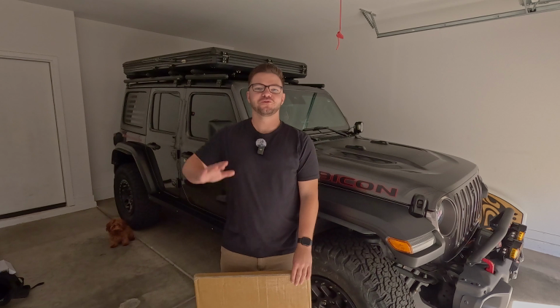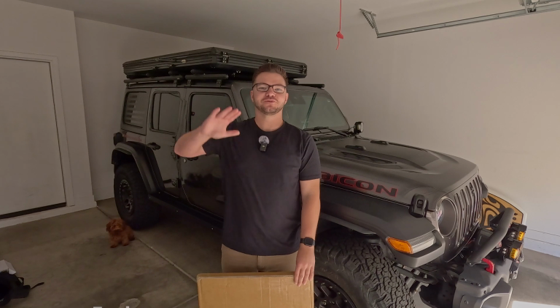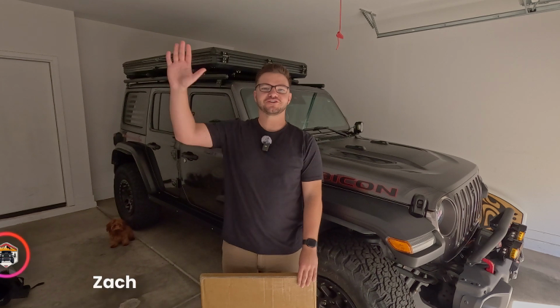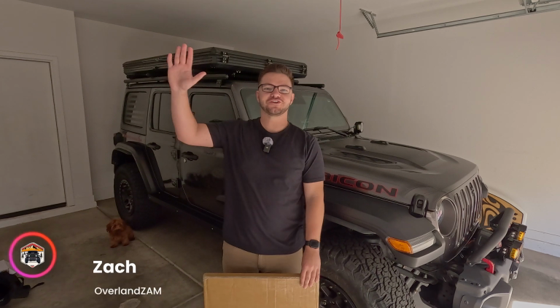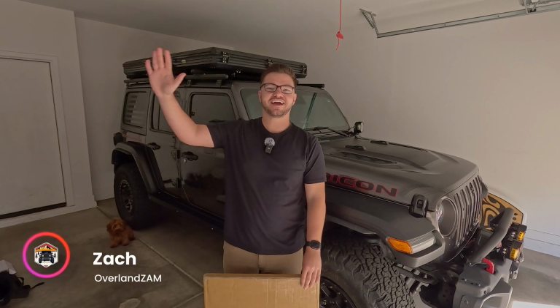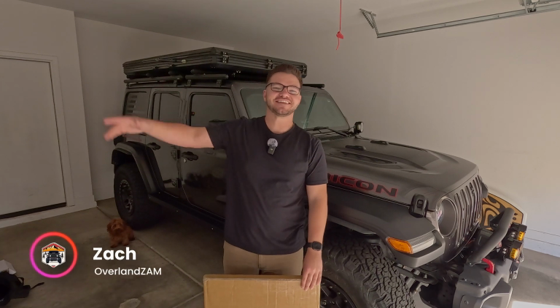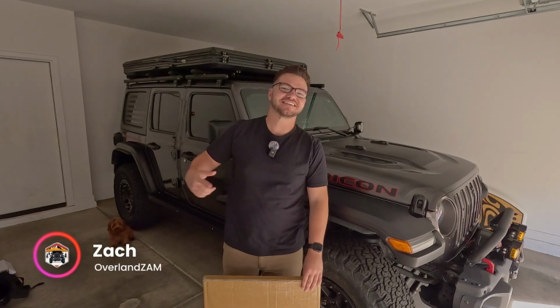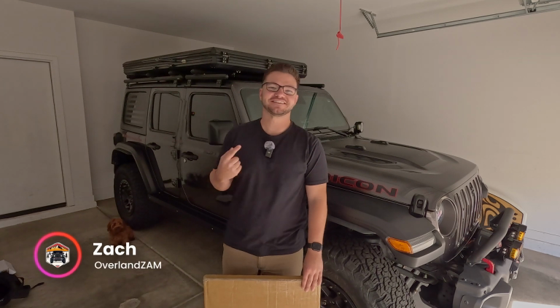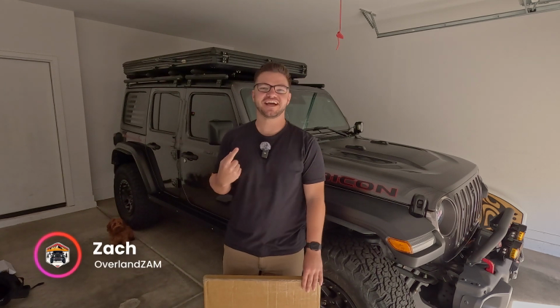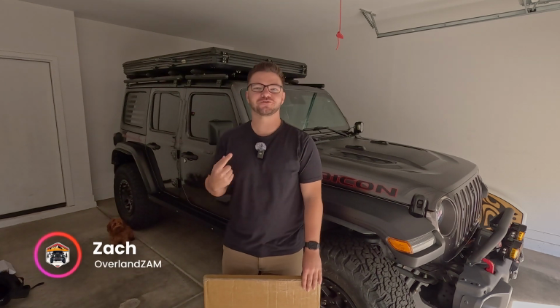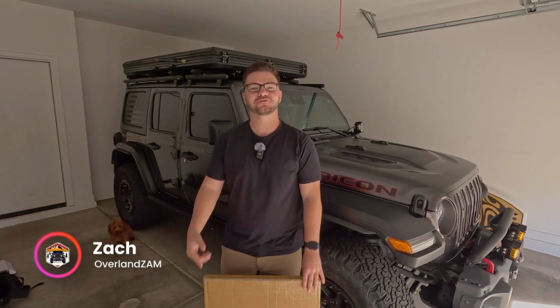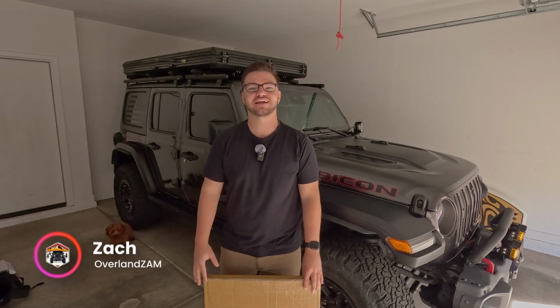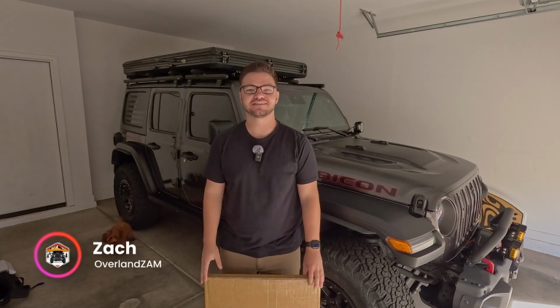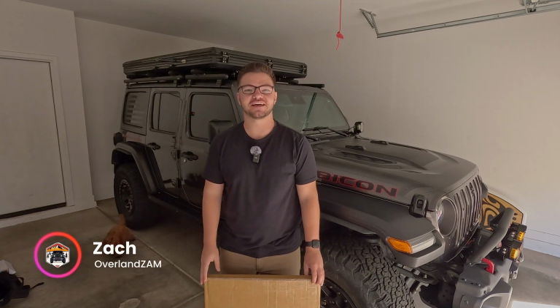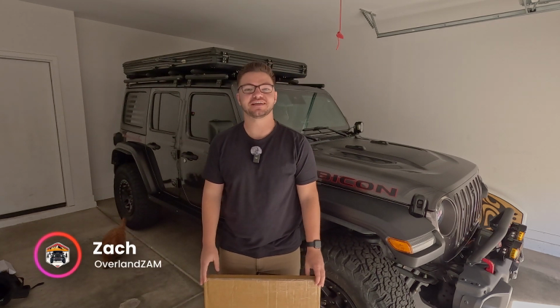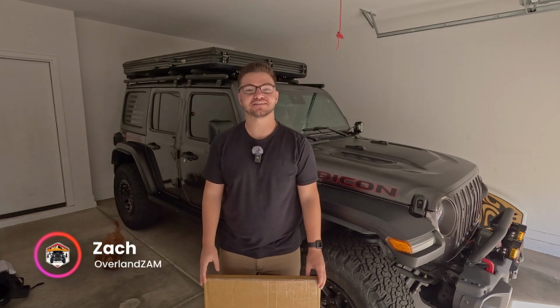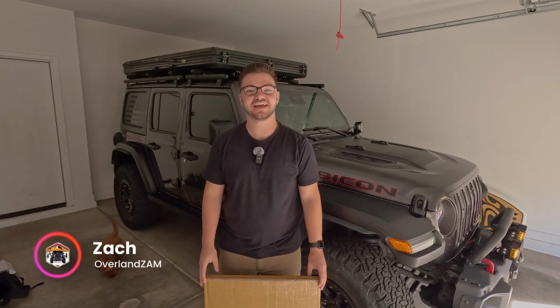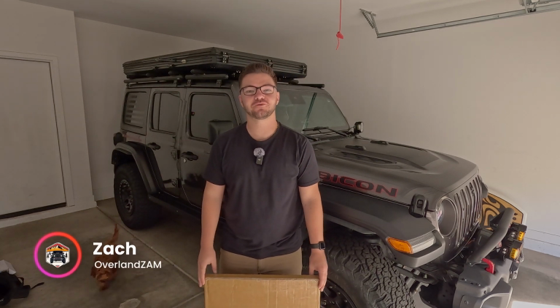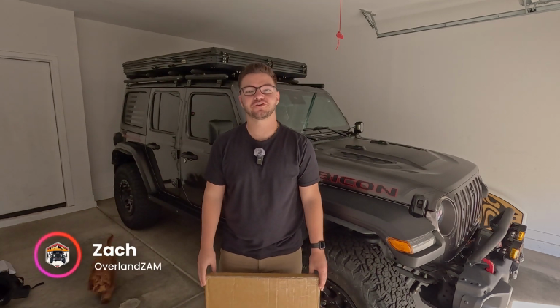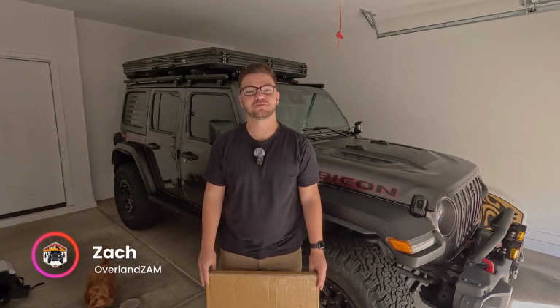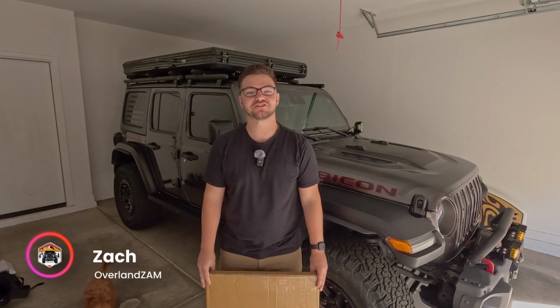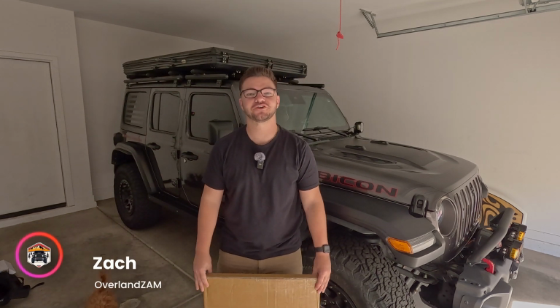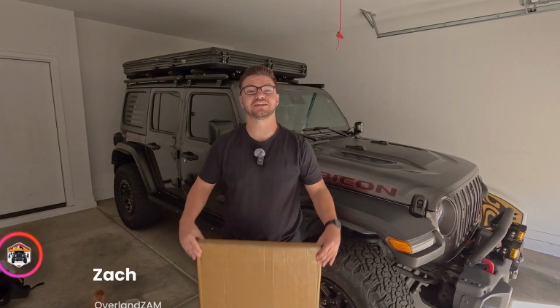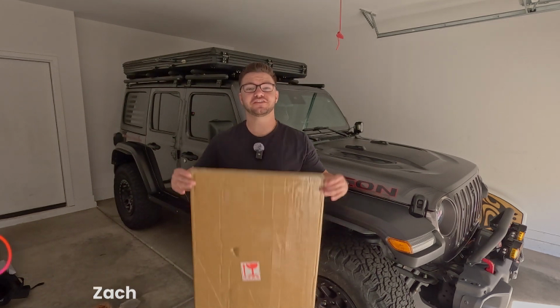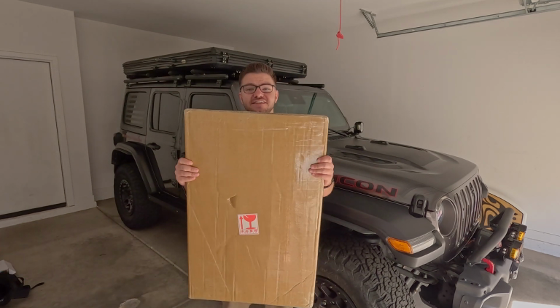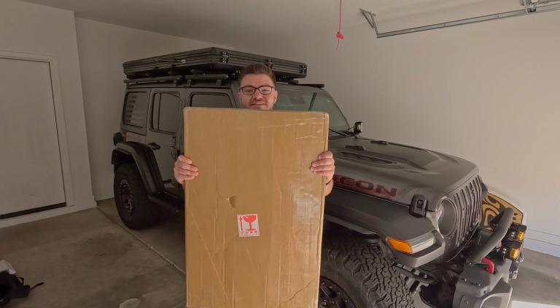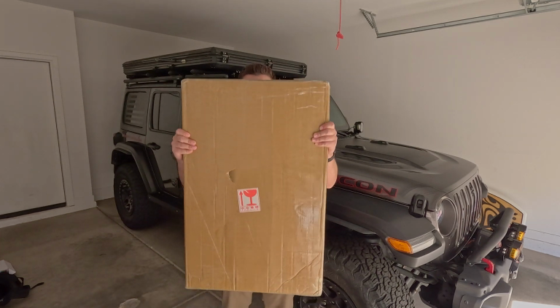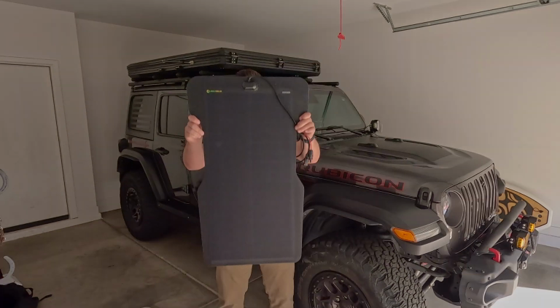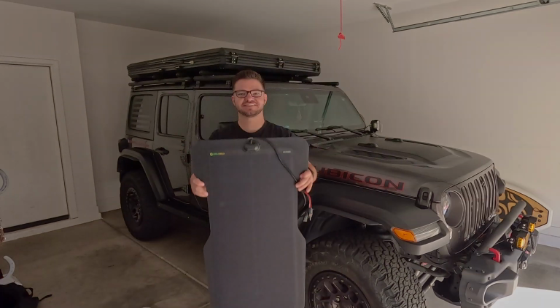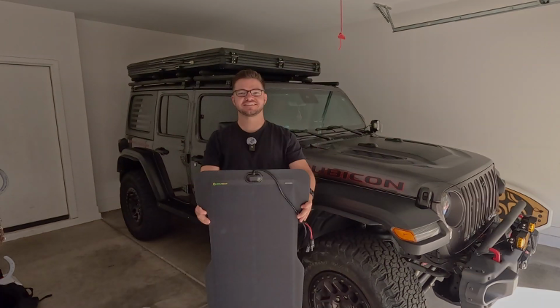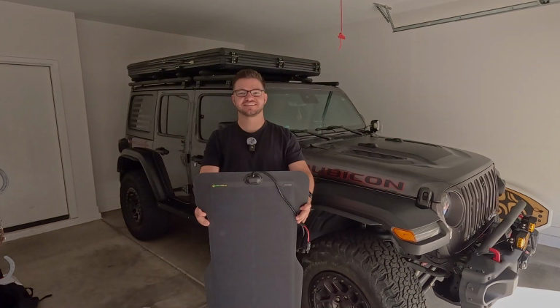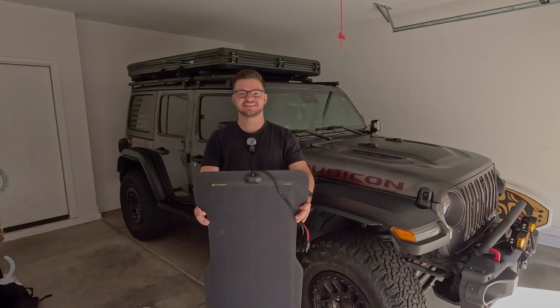What's going on, guys? Zach with Overland Zam, and today we're going to be turning this into this.